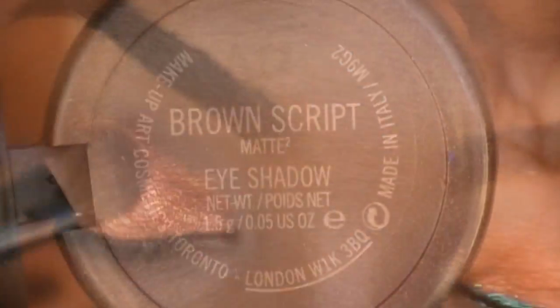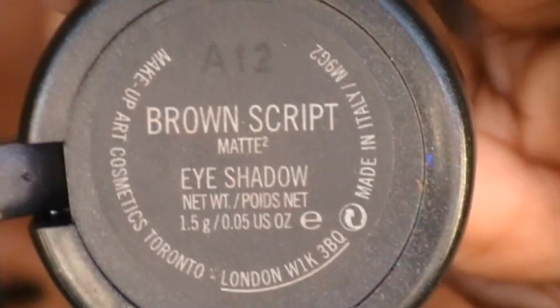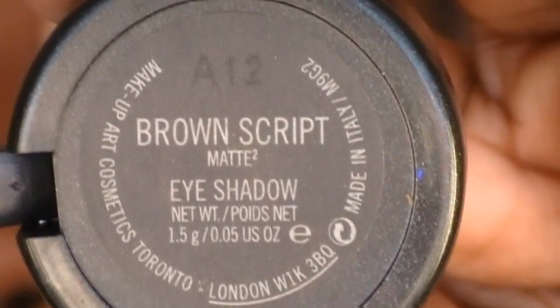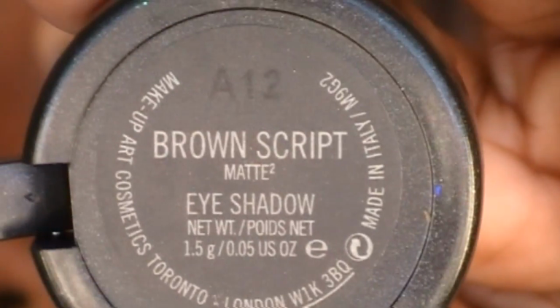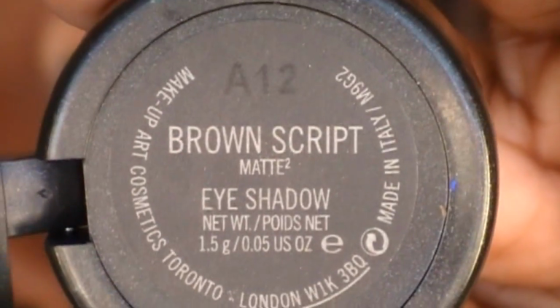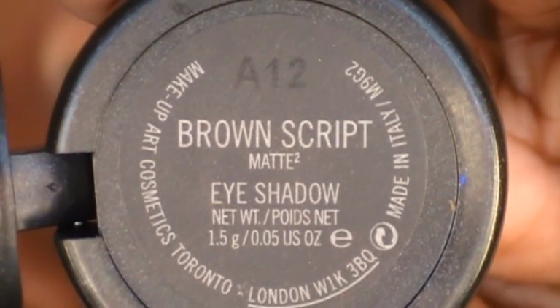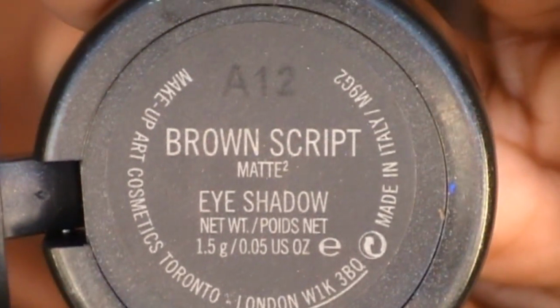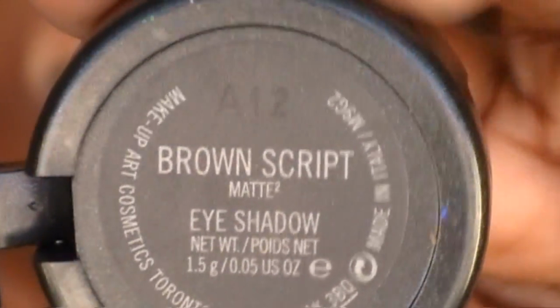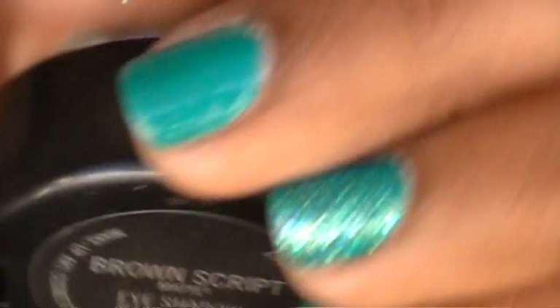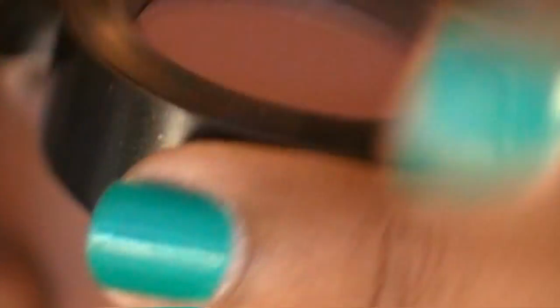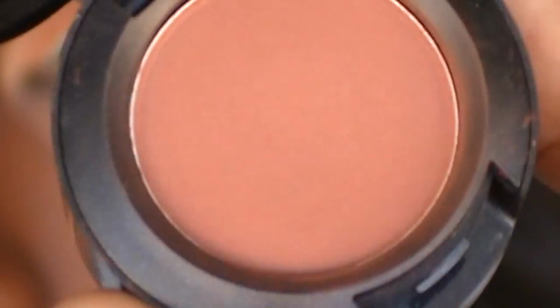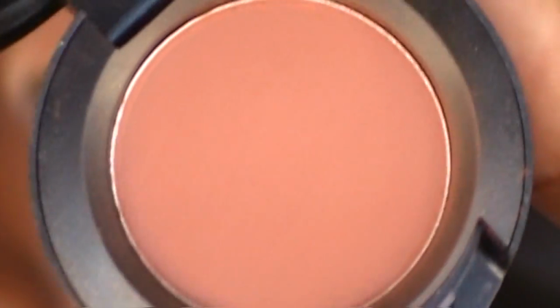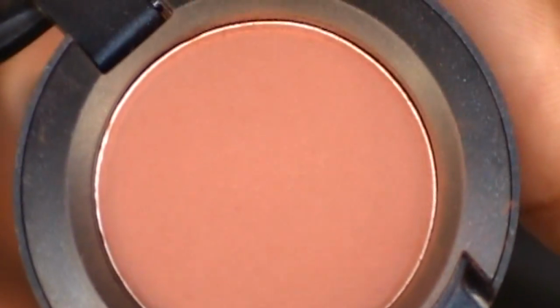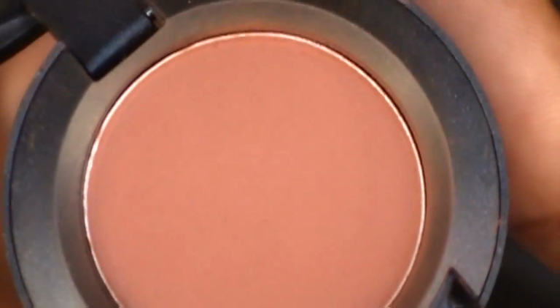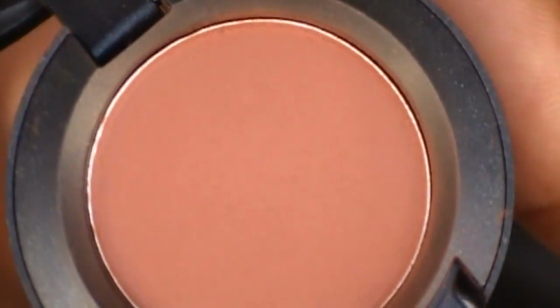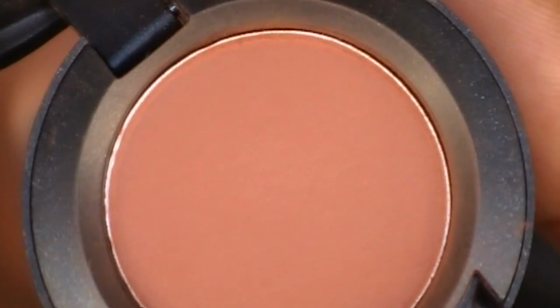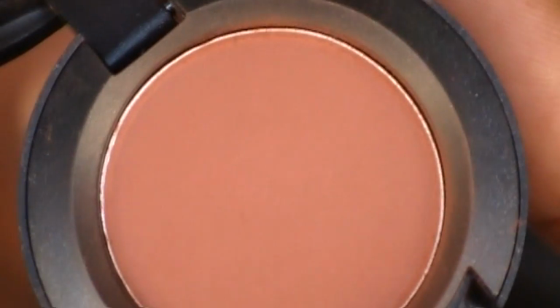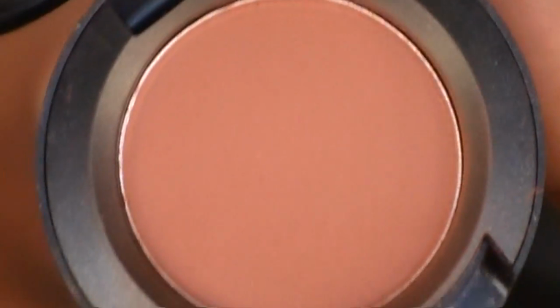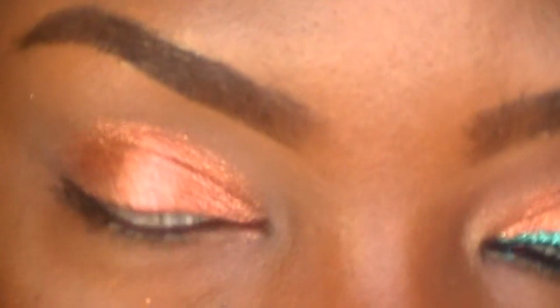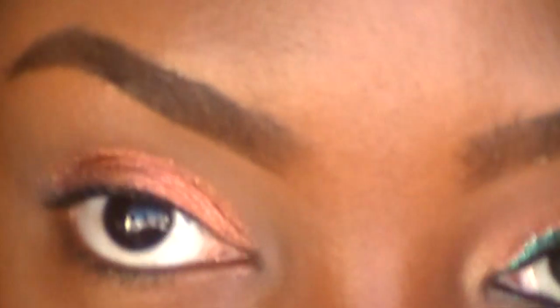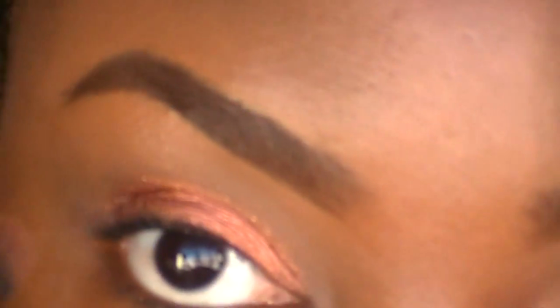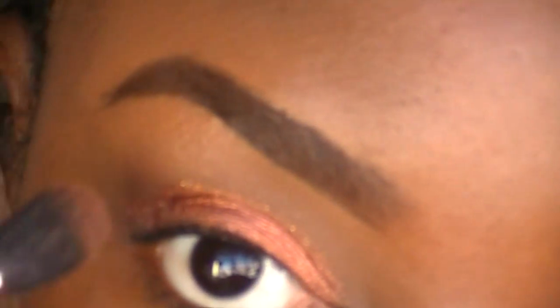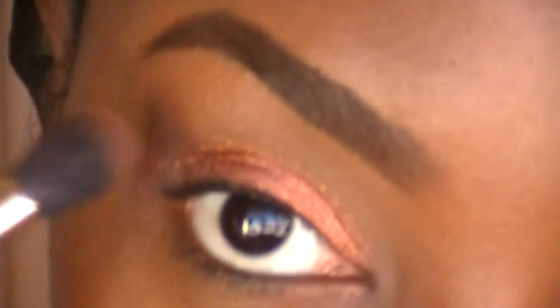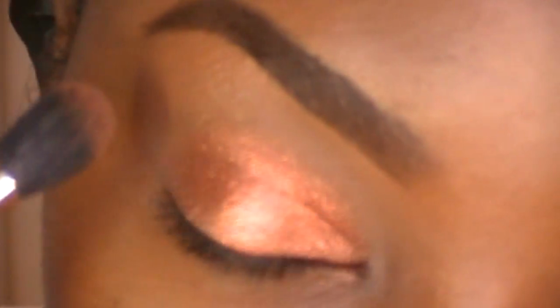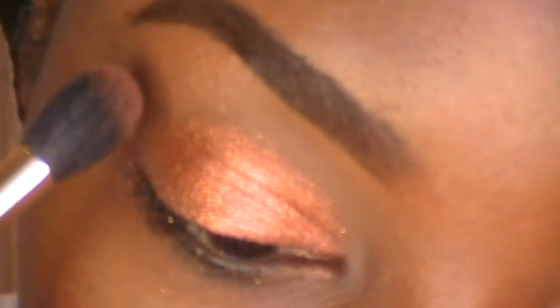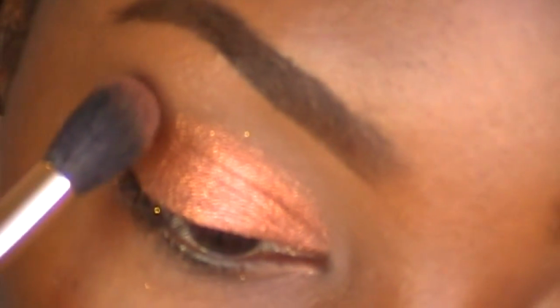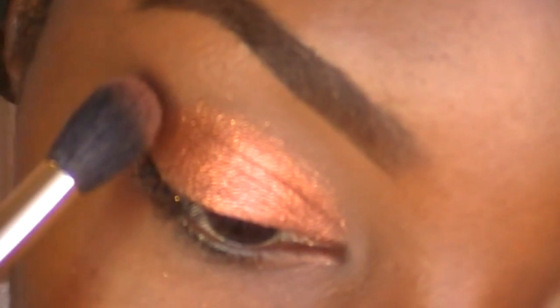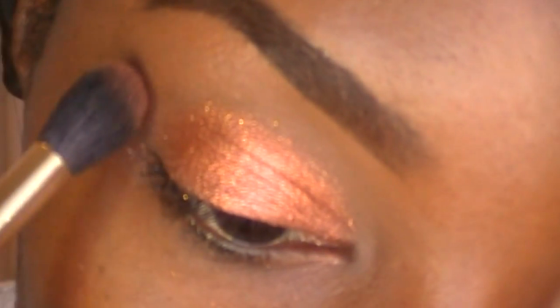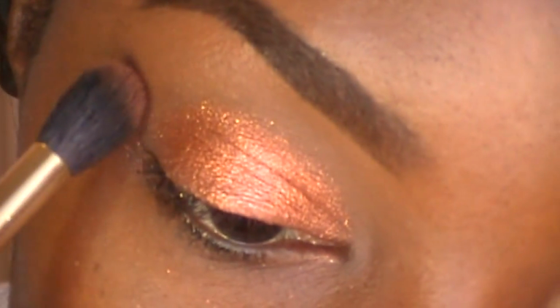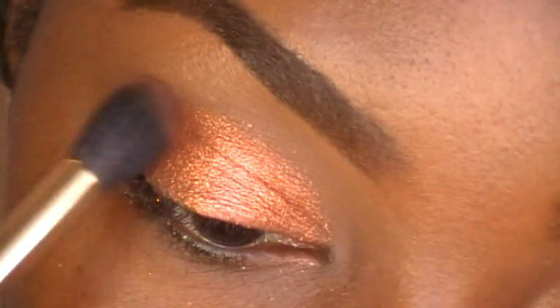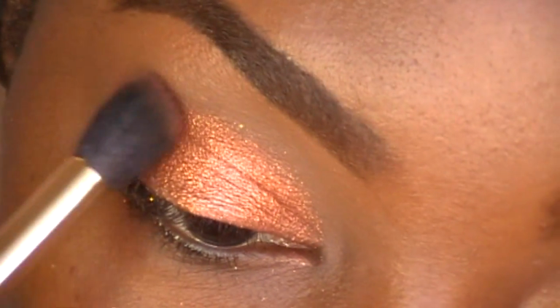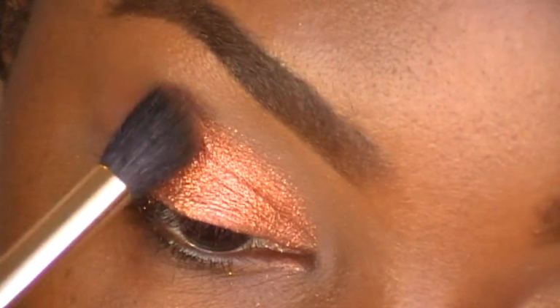Now I'm going into Brown Script by MAC, which is just a reddish brown. I'm applying this color with my fluffy blending brush into my crease.